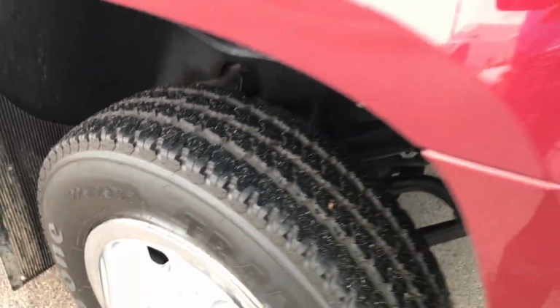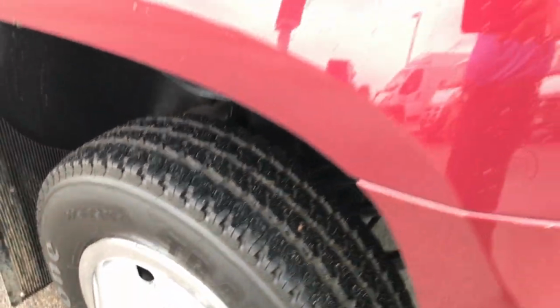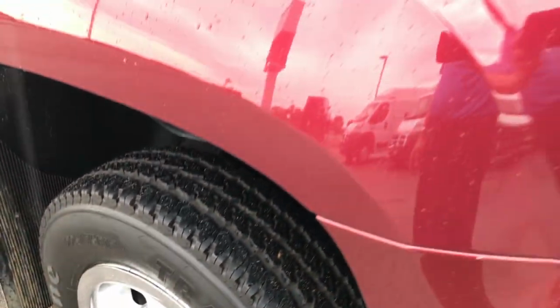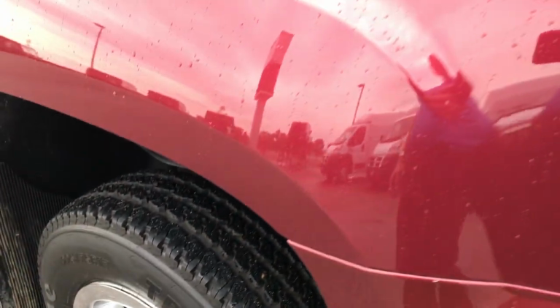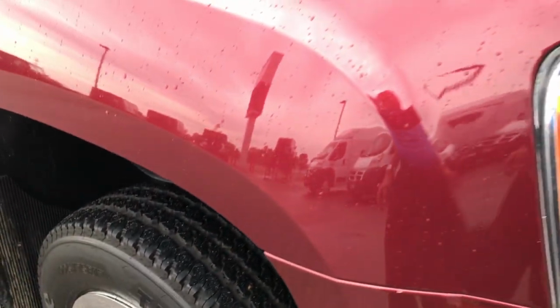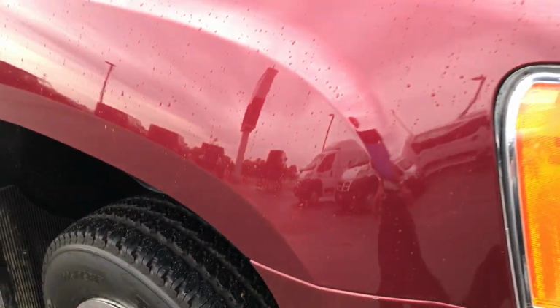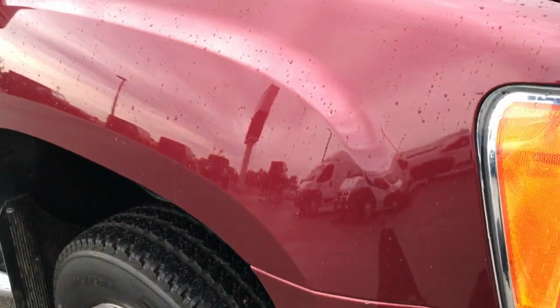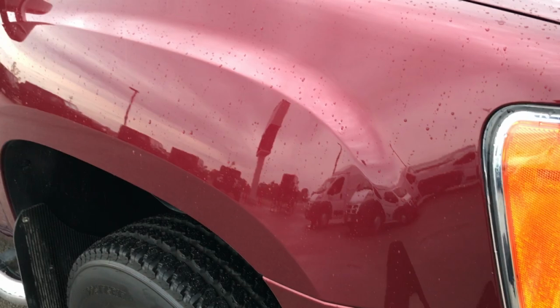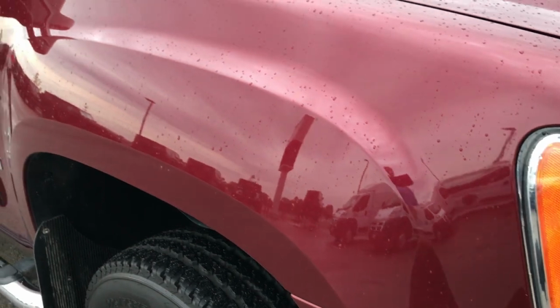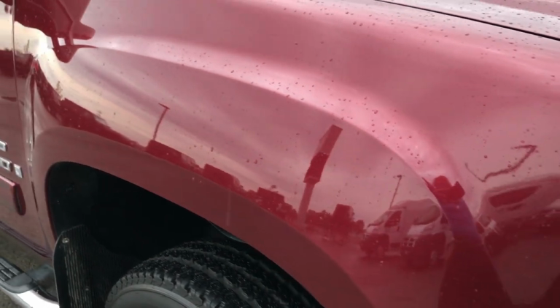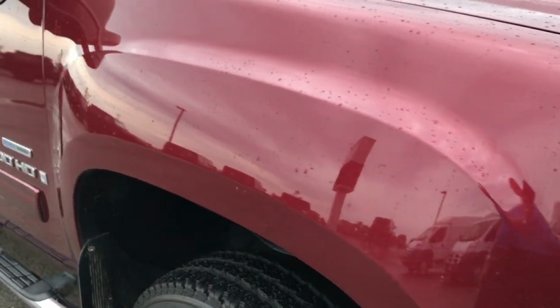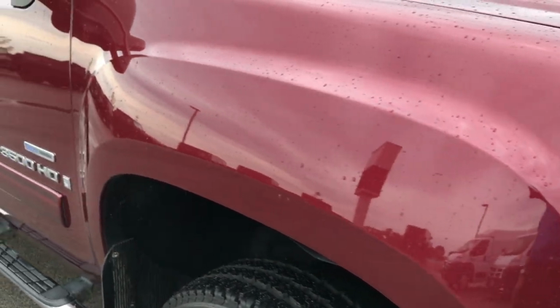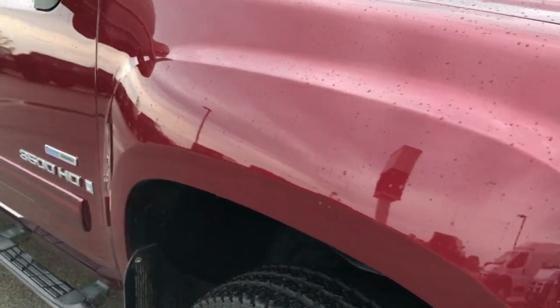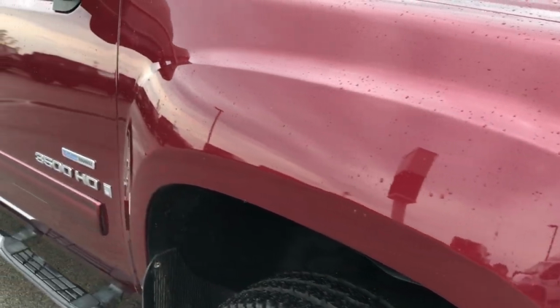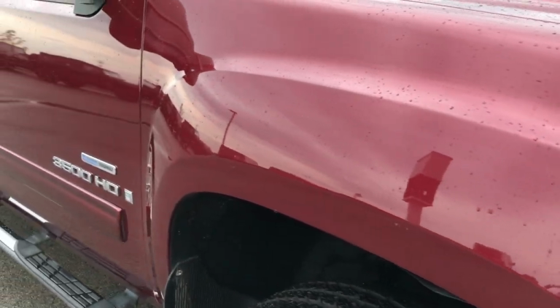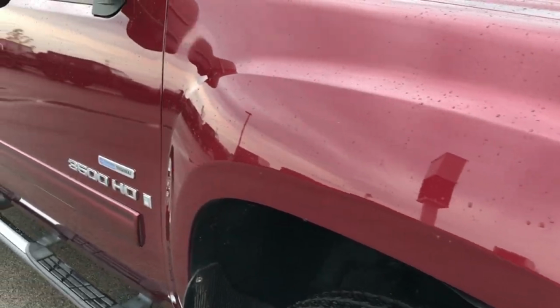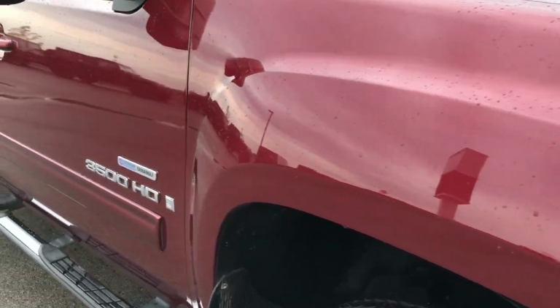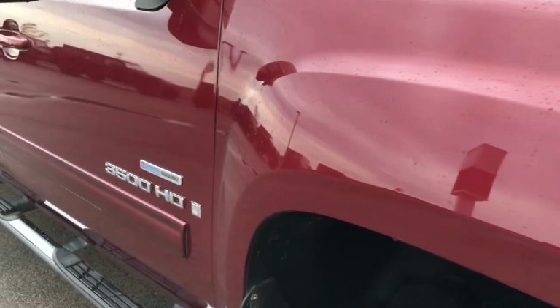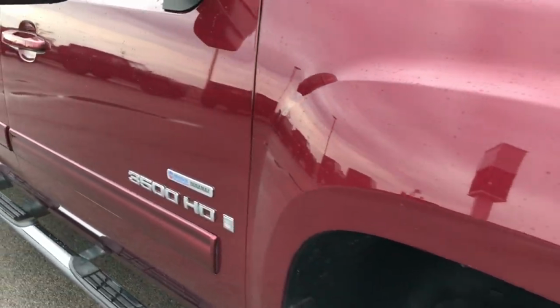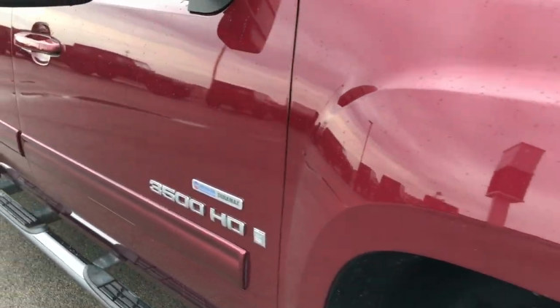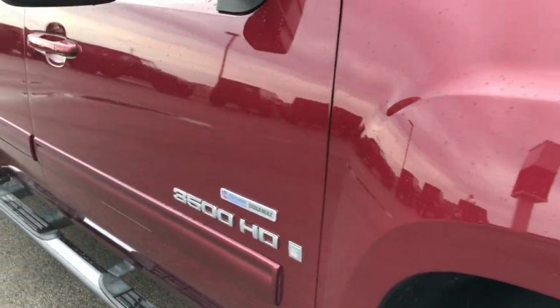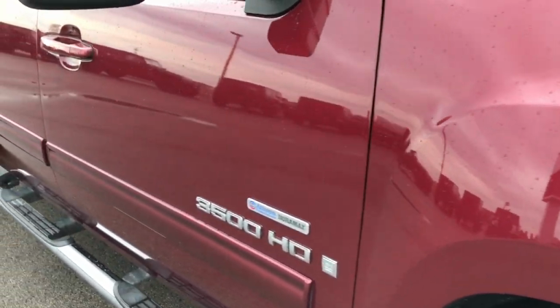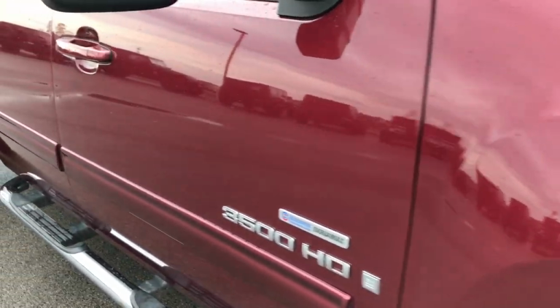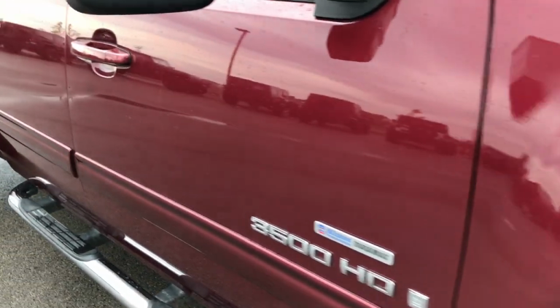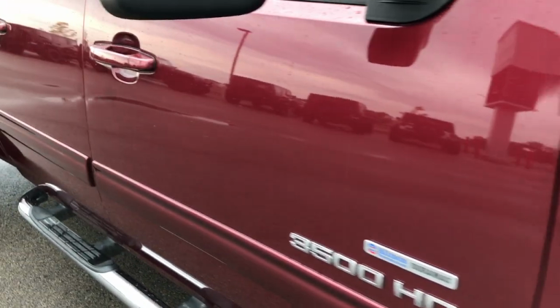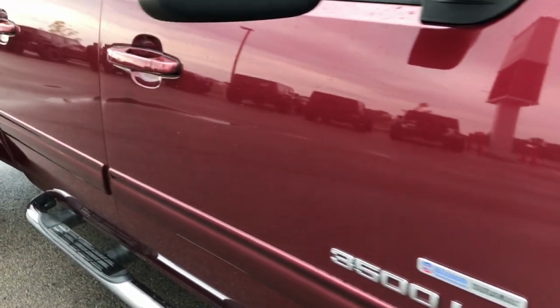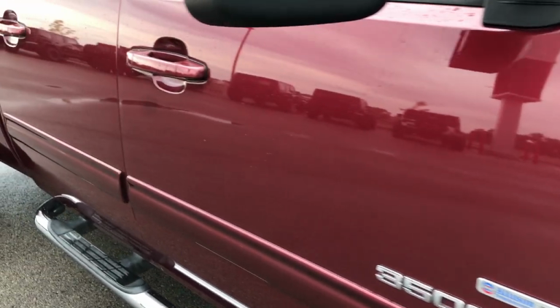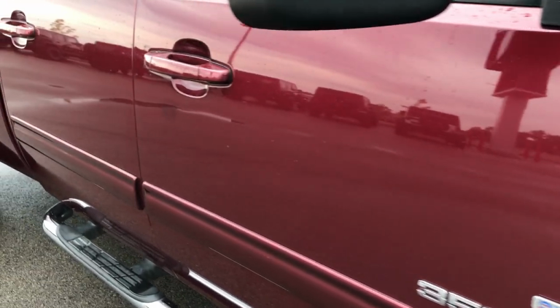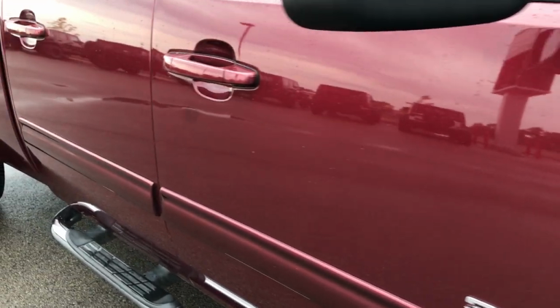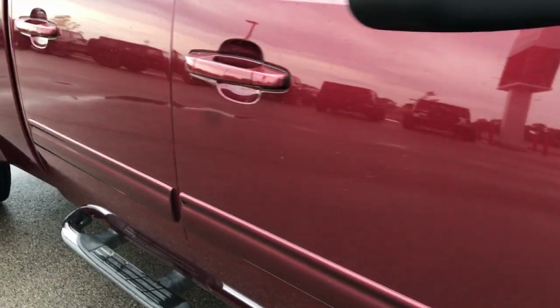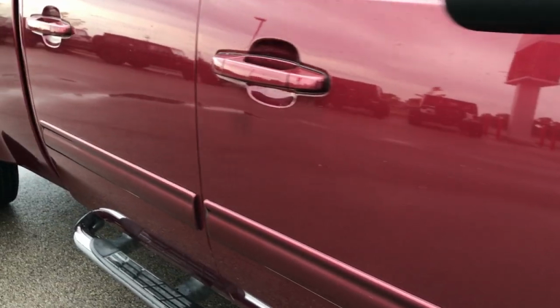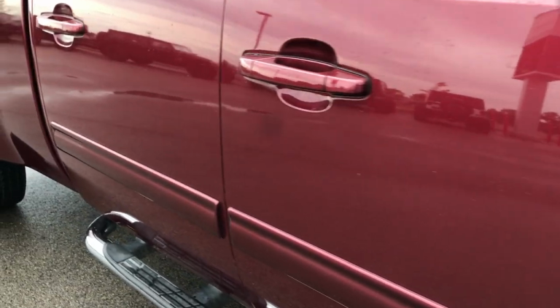As we go down this side of the truck, you can see just how clean the body is and how reflective the paint is.